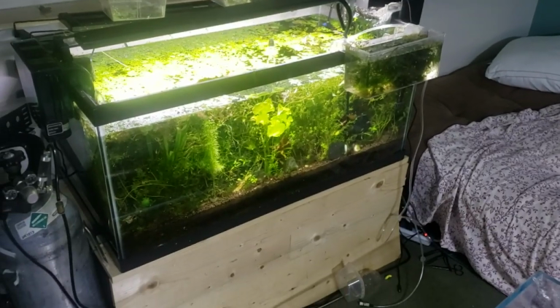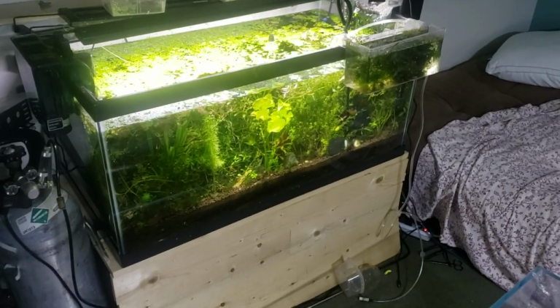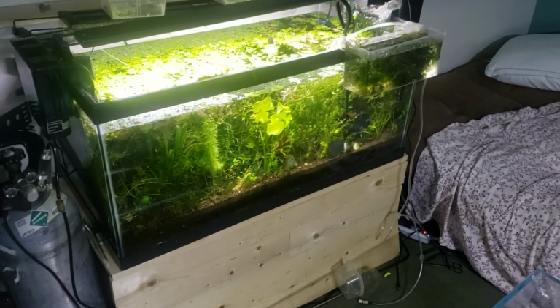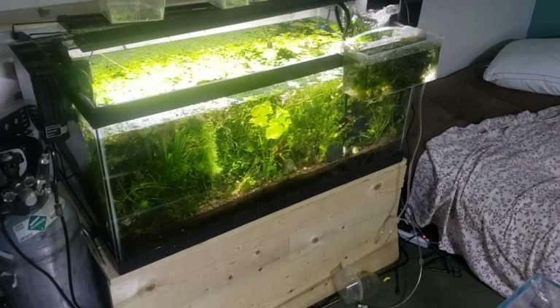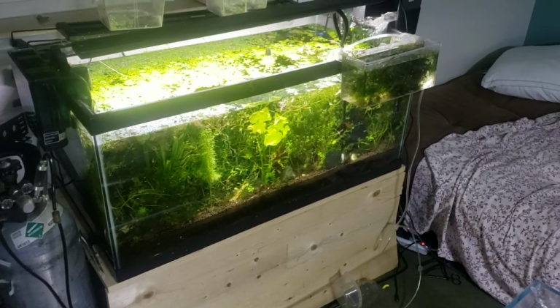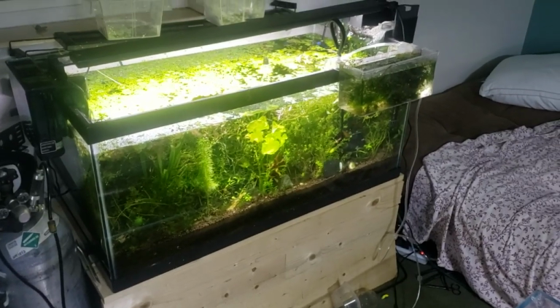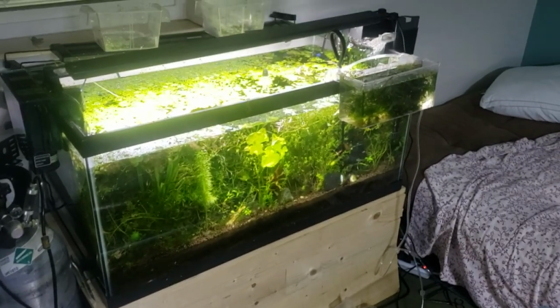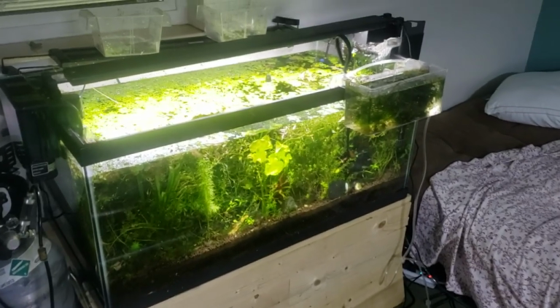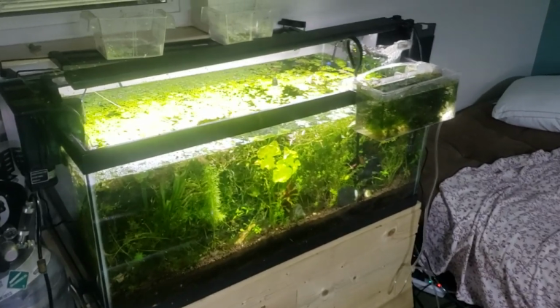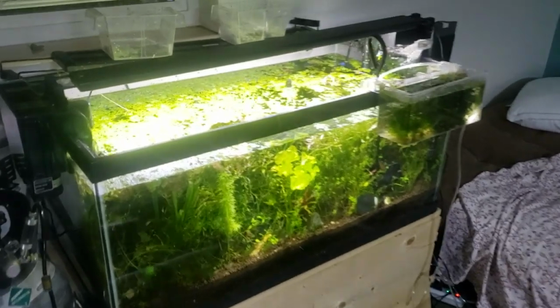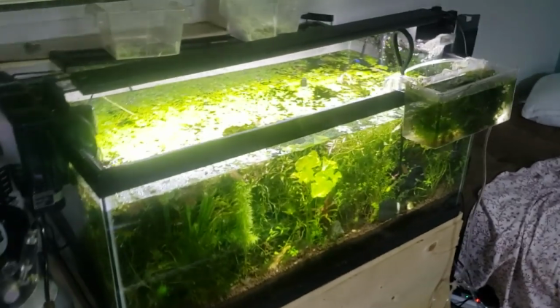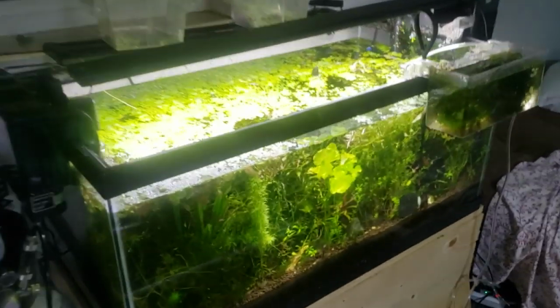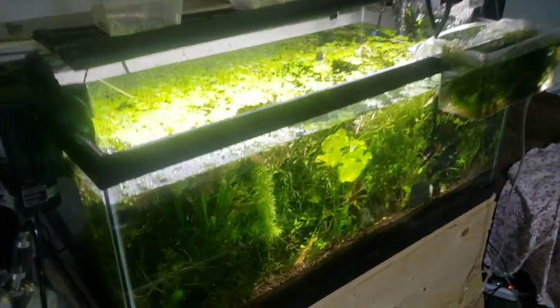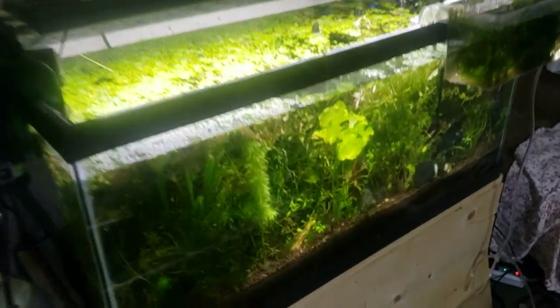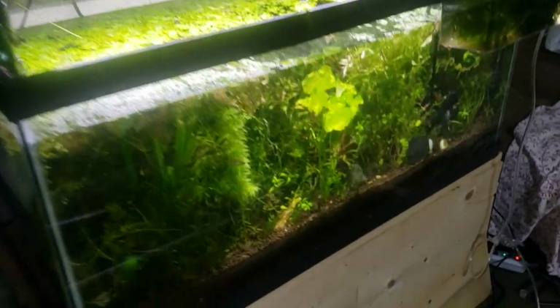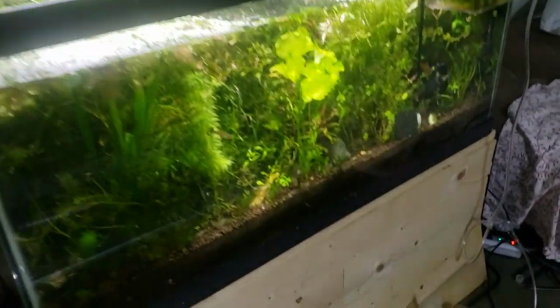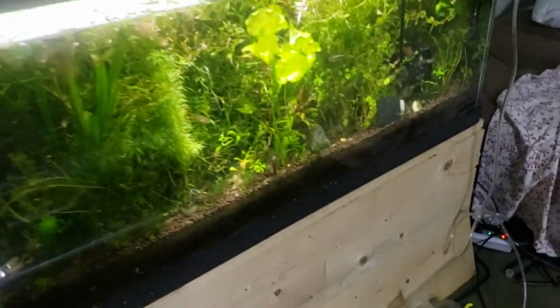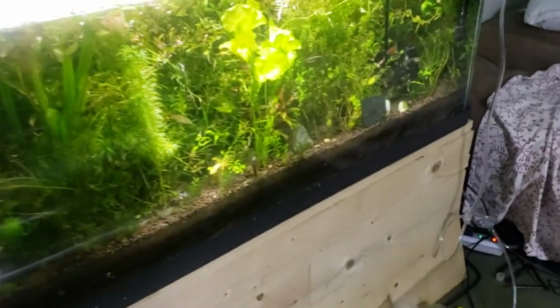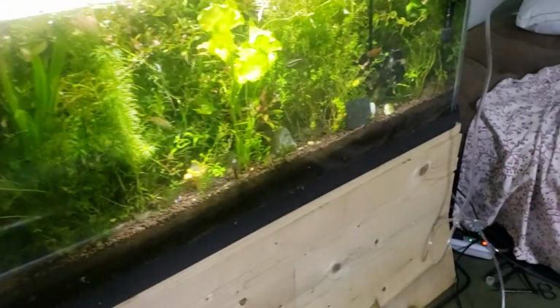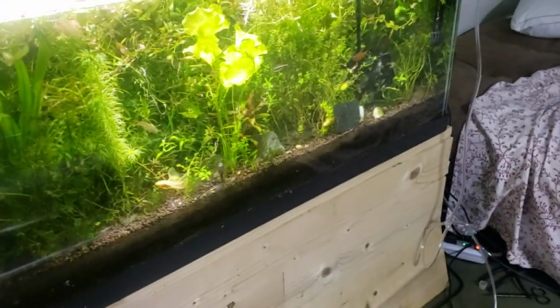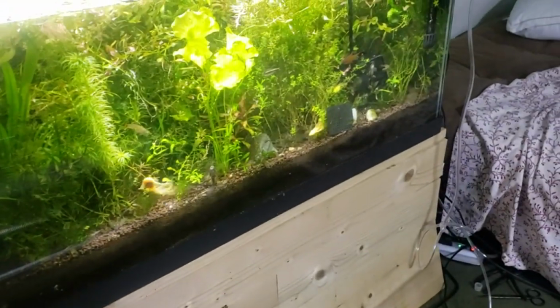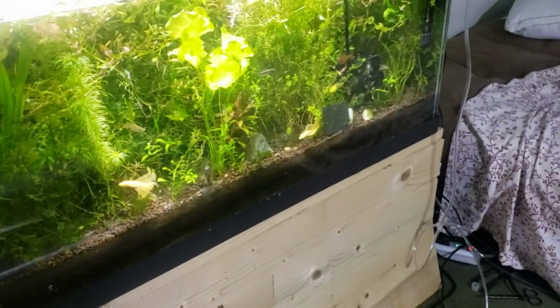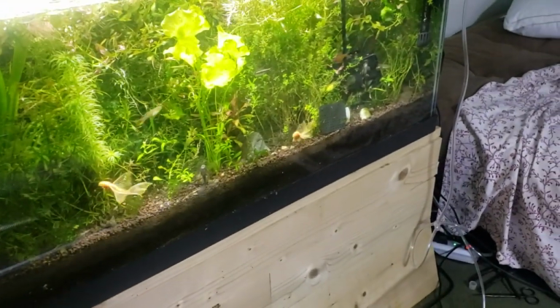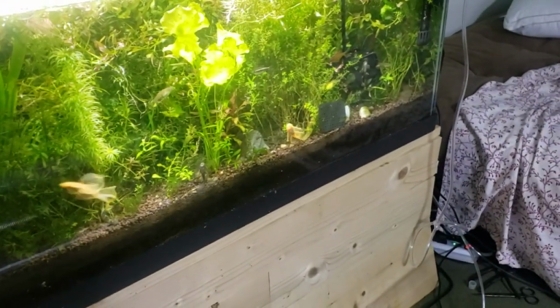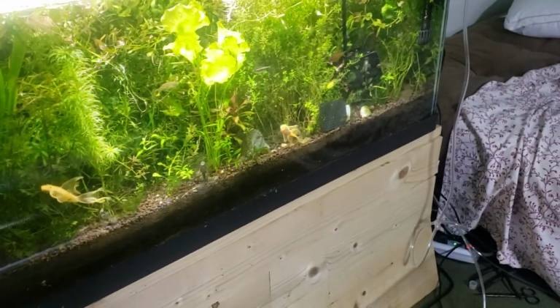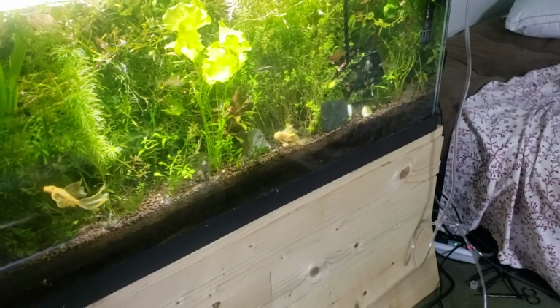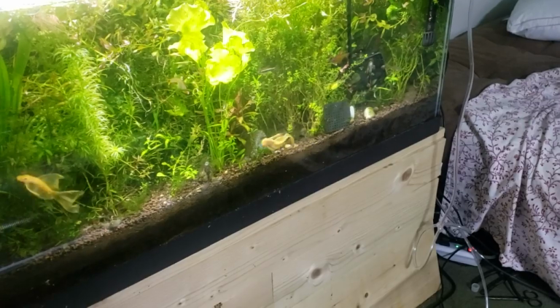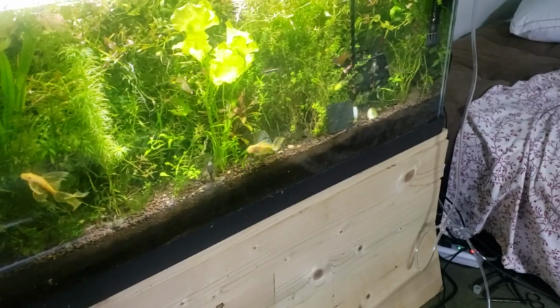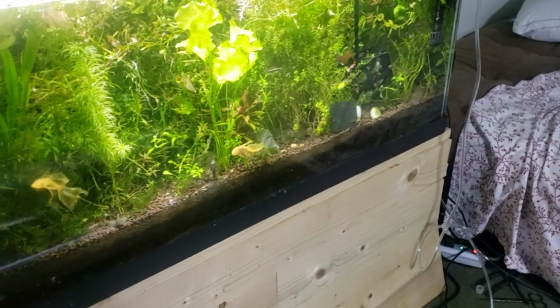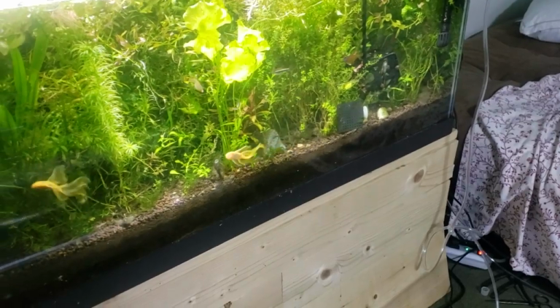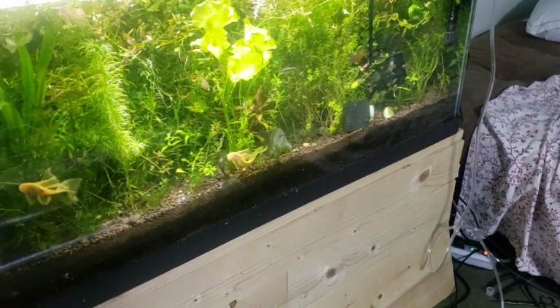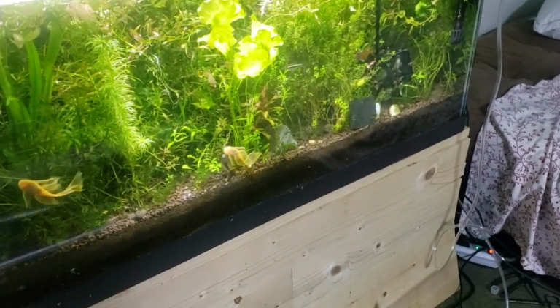Hey guys, welcome to The Secret History living in your aquarium.